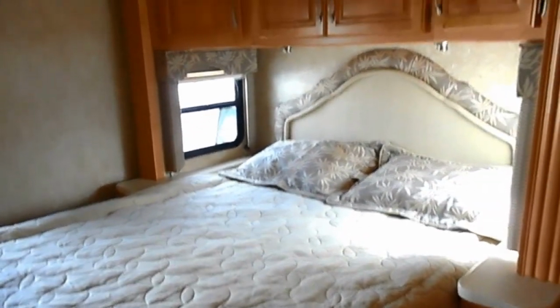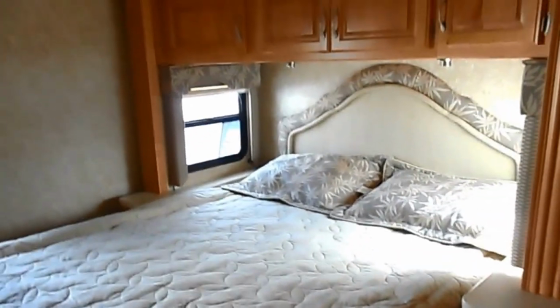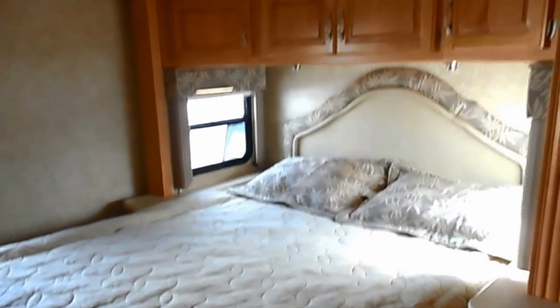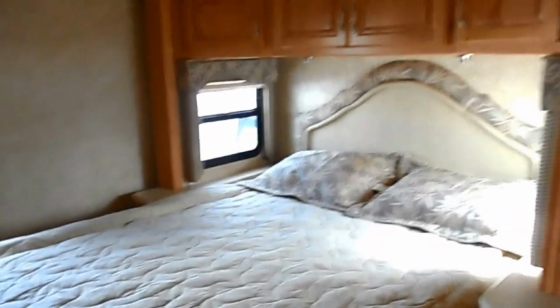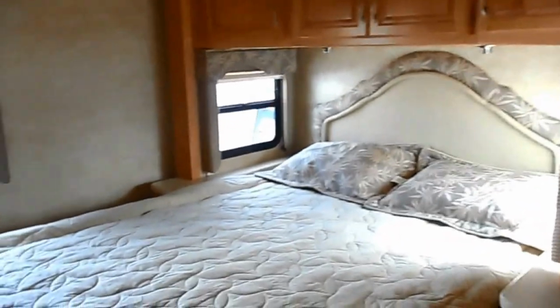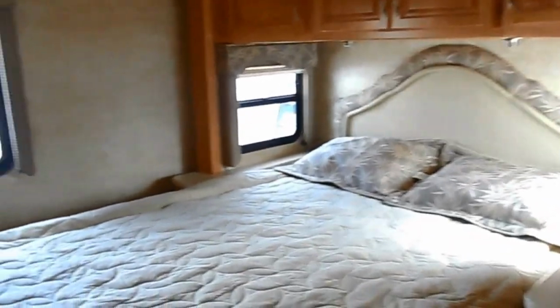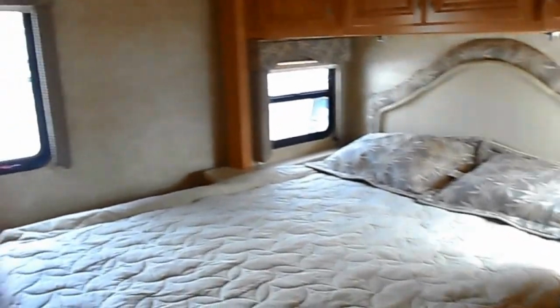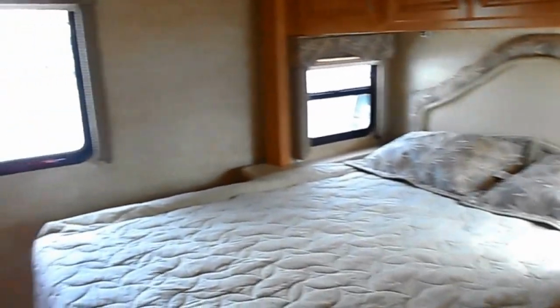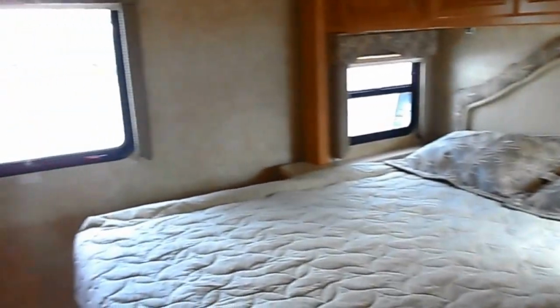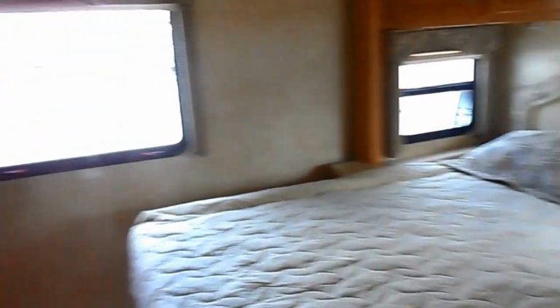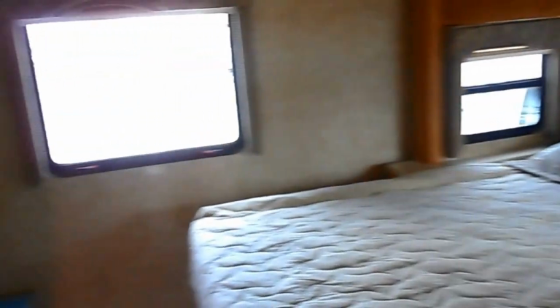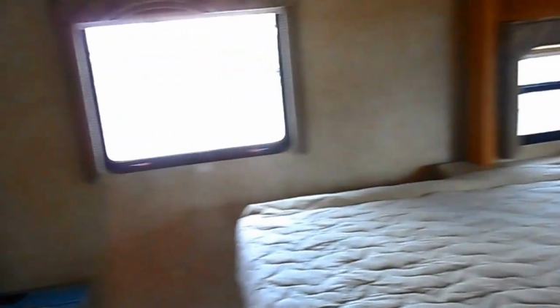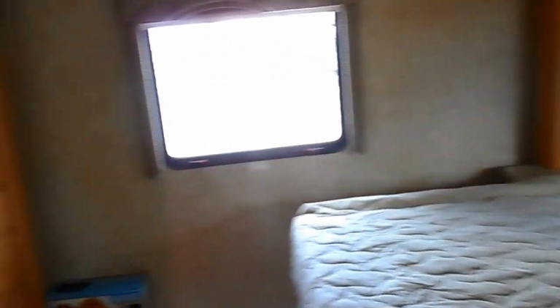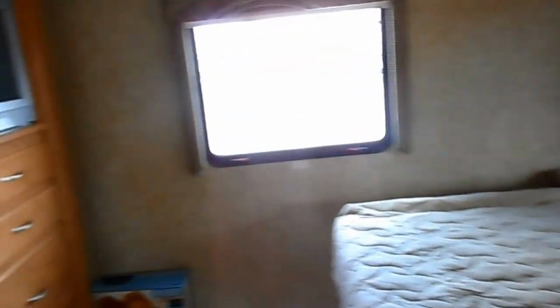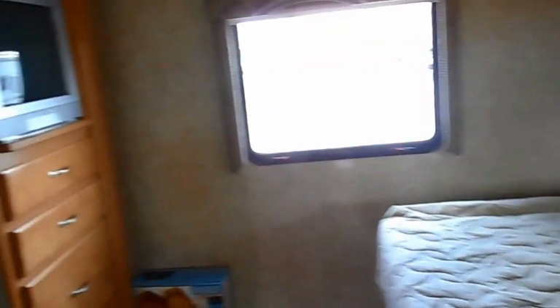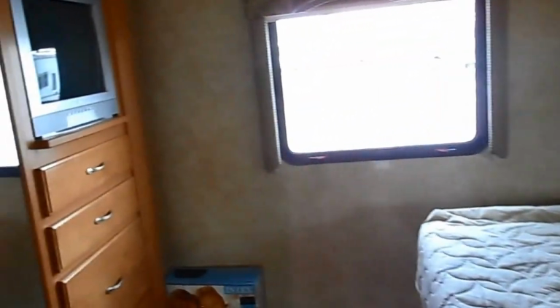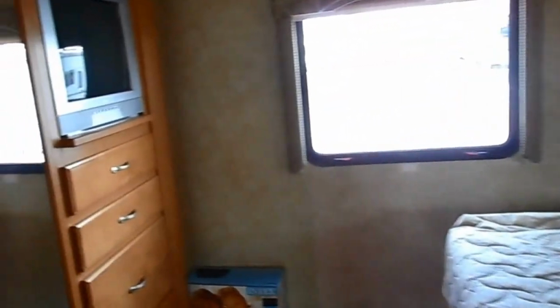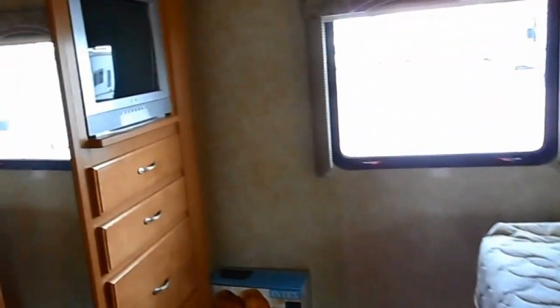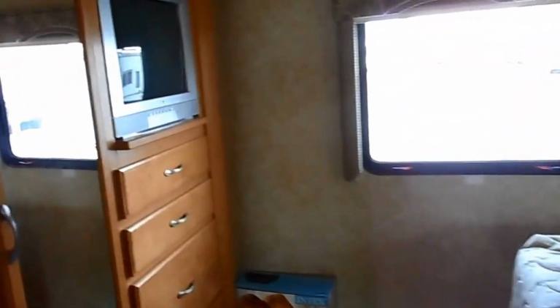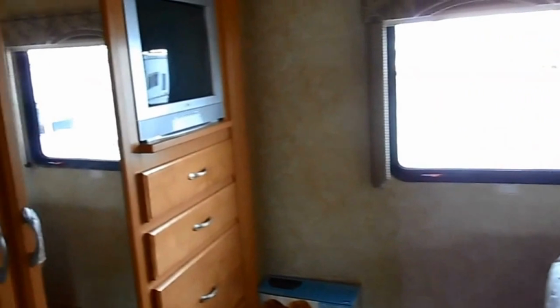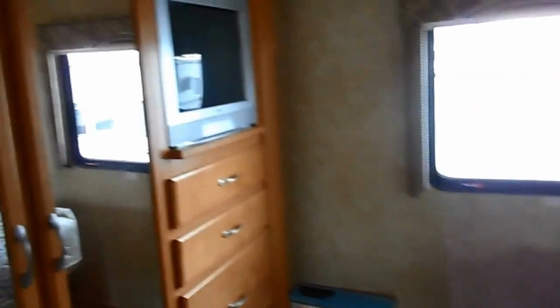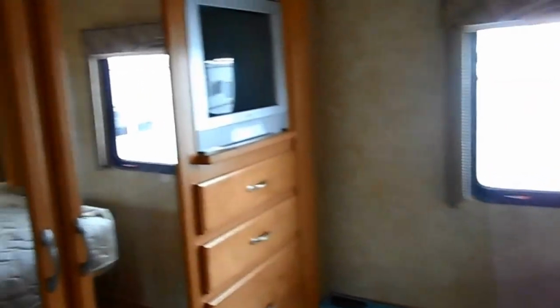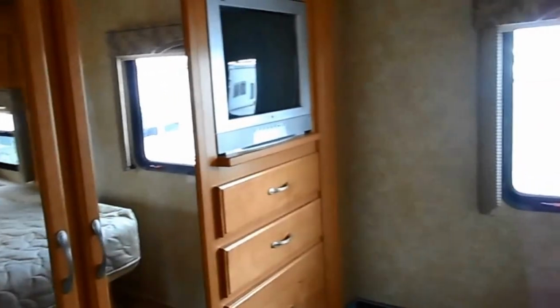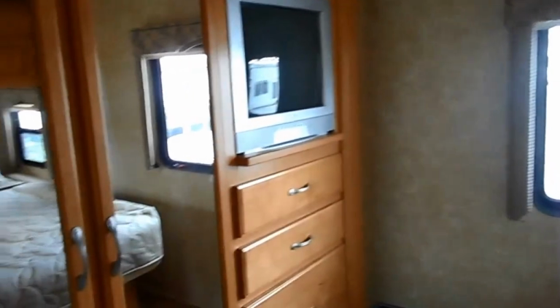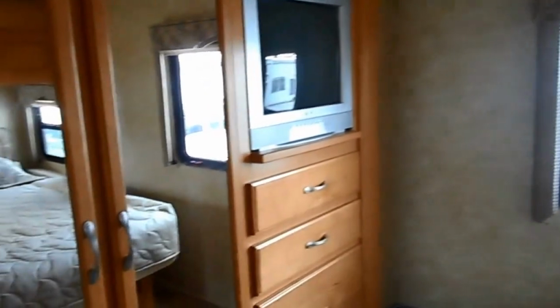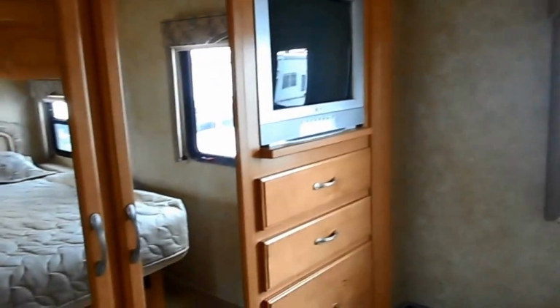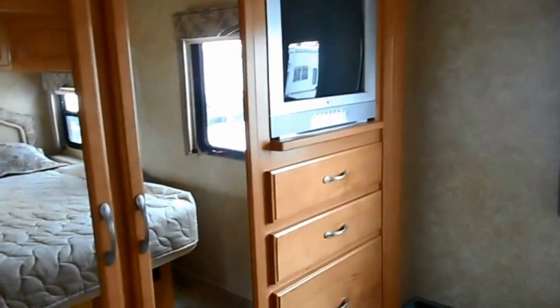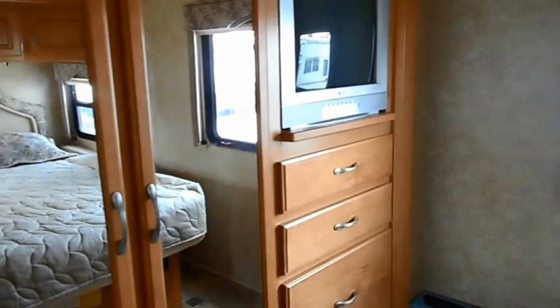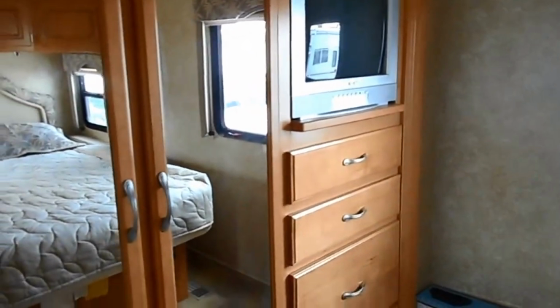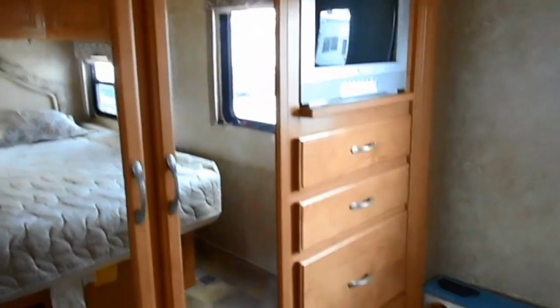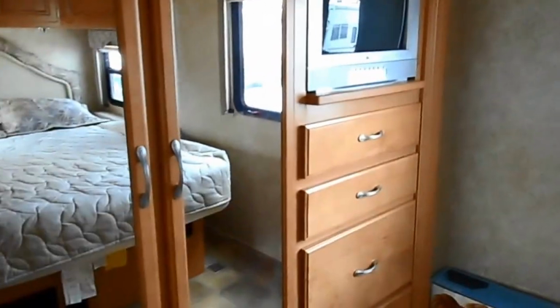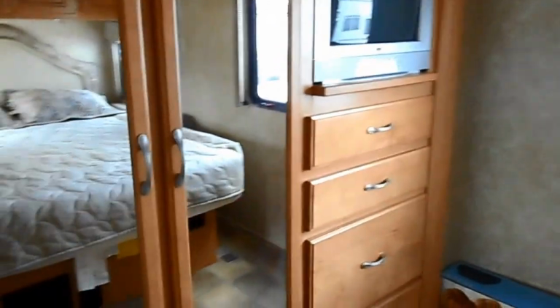Walk-around queen bed. Tons of storage in the bedroom. Third TV.